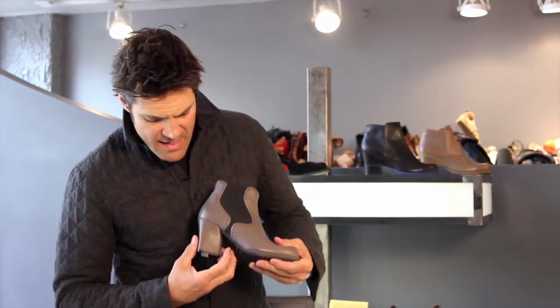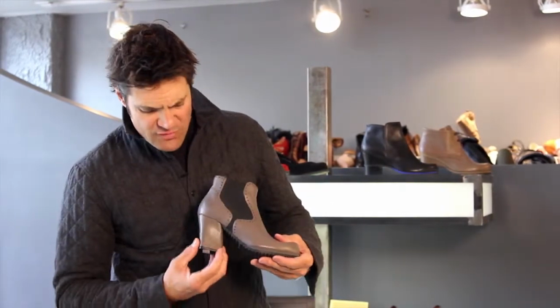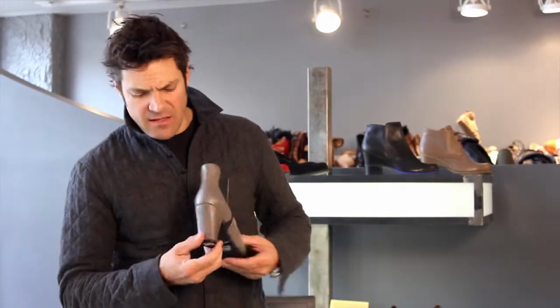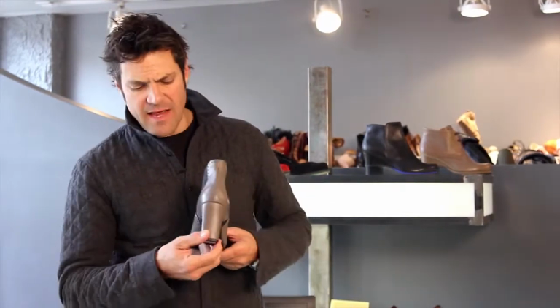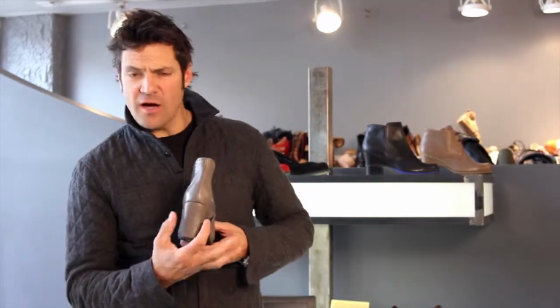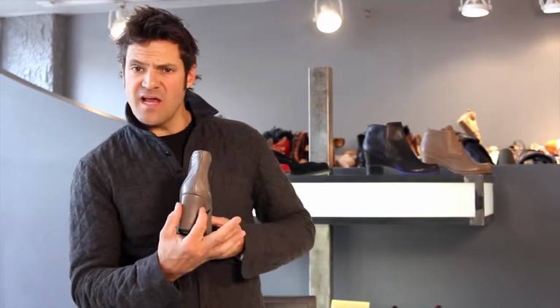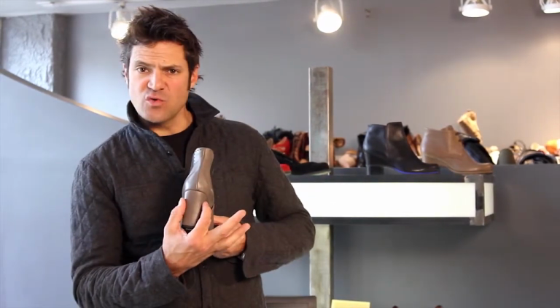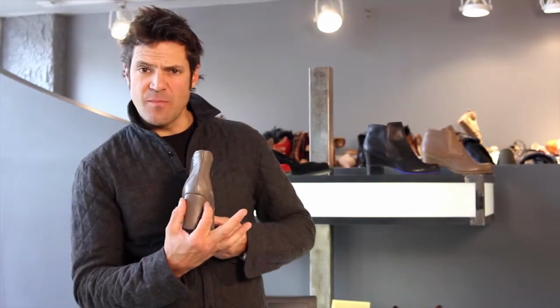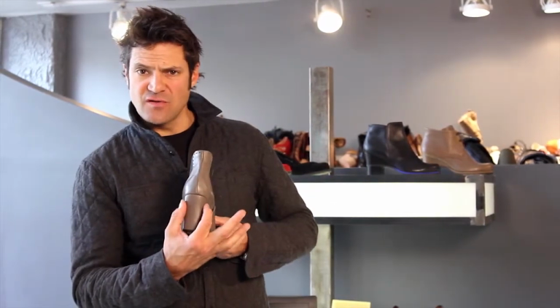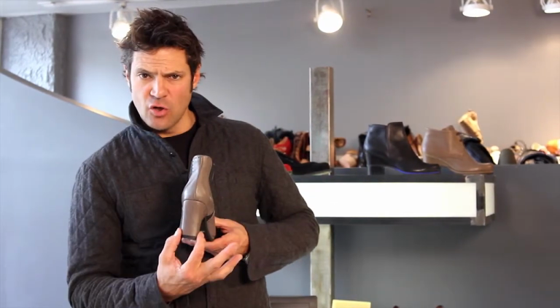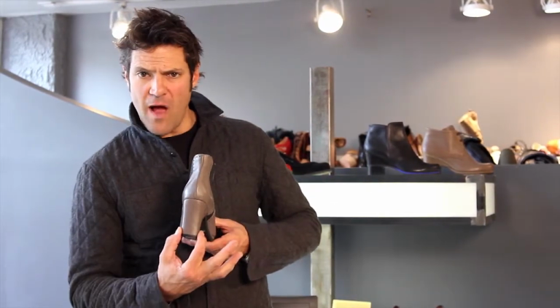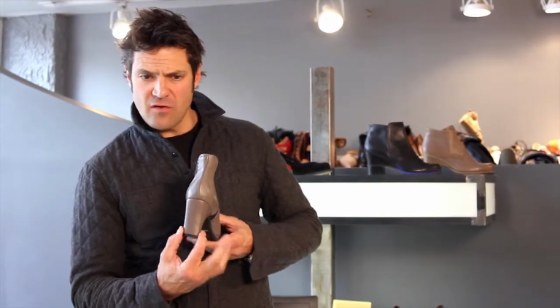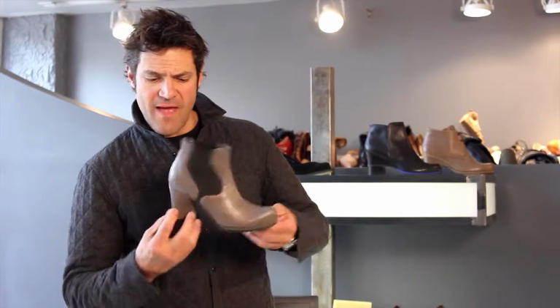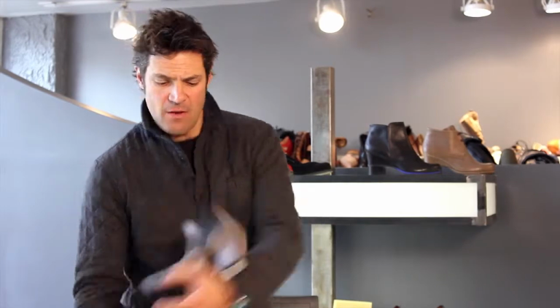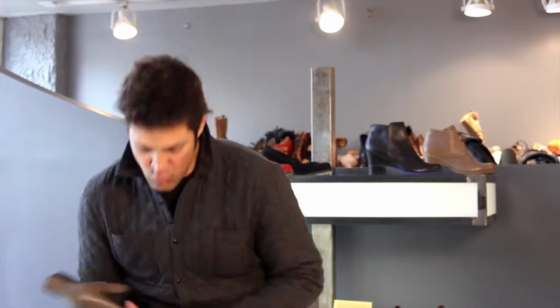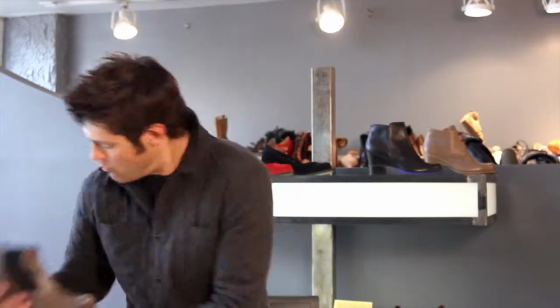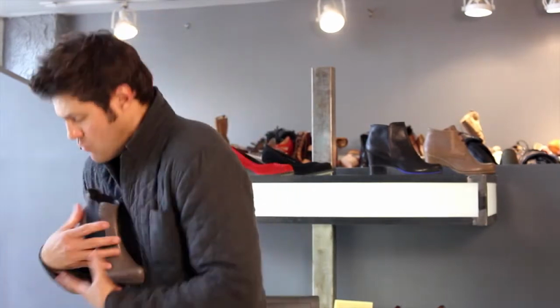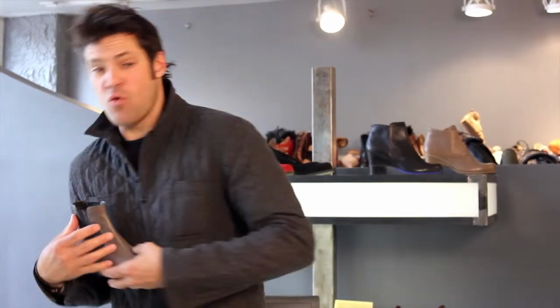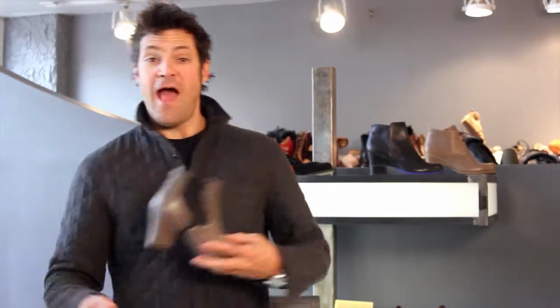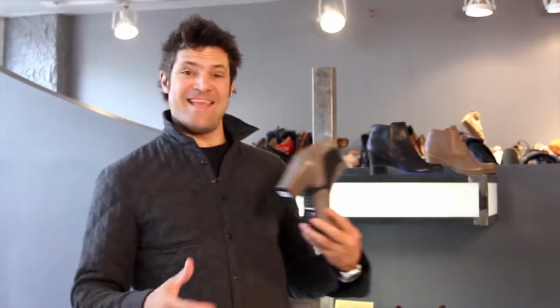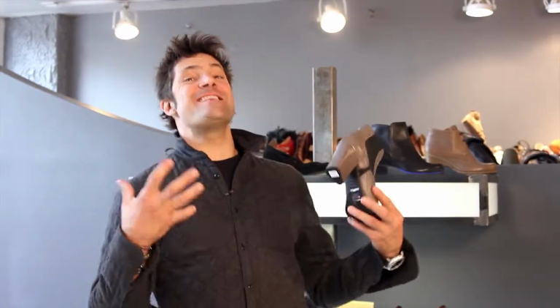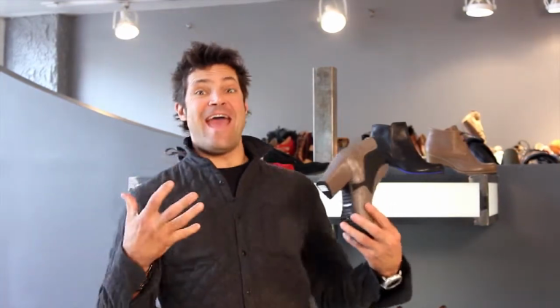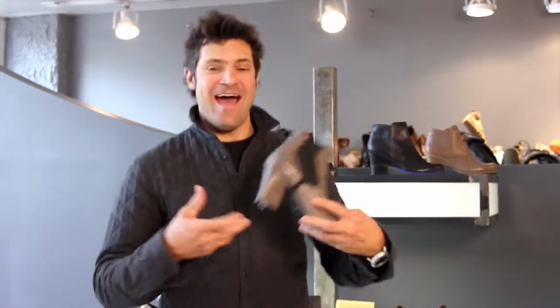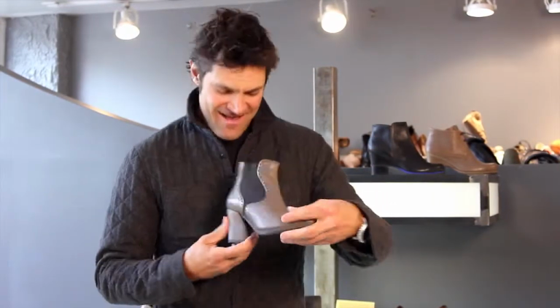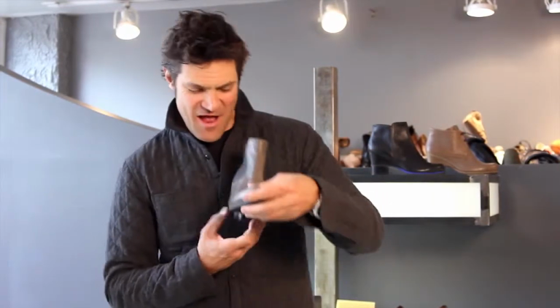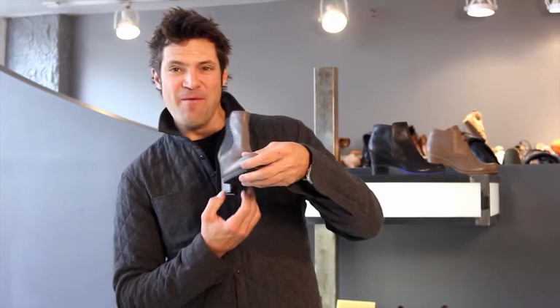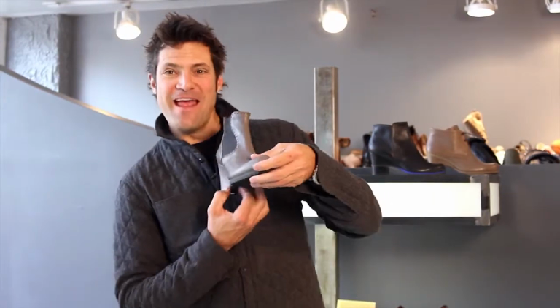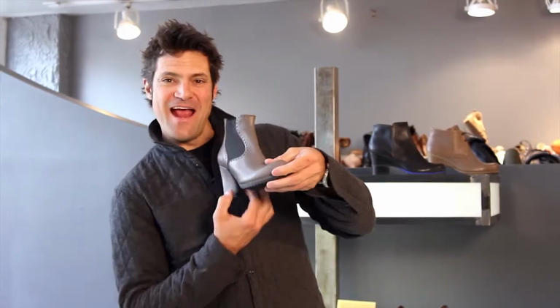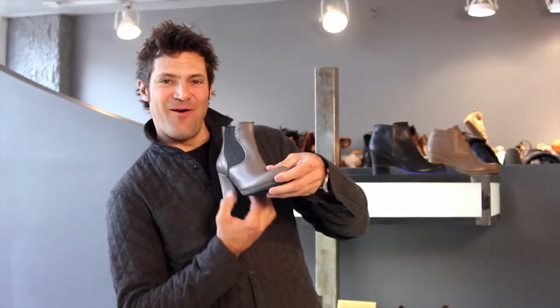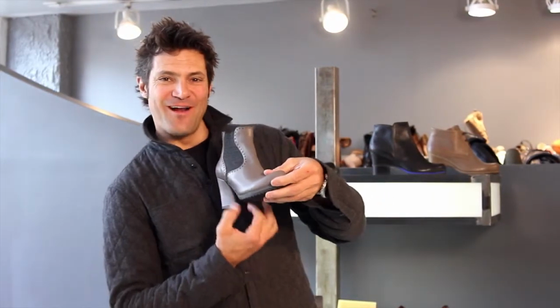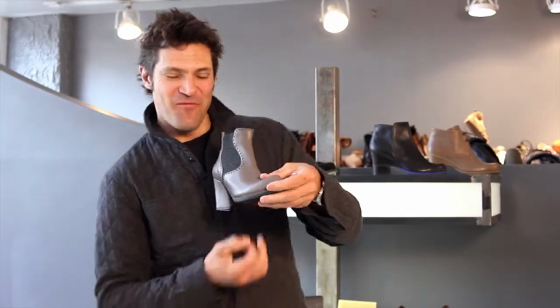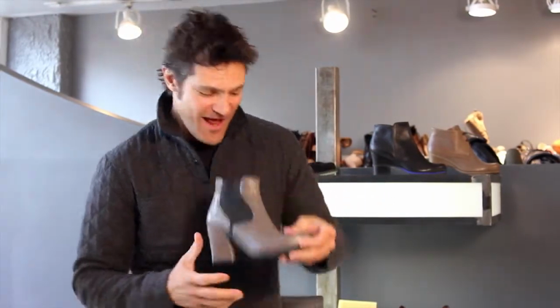Interesting, like an architectural shape heel — it's a little wider in the back and narrower in the front.